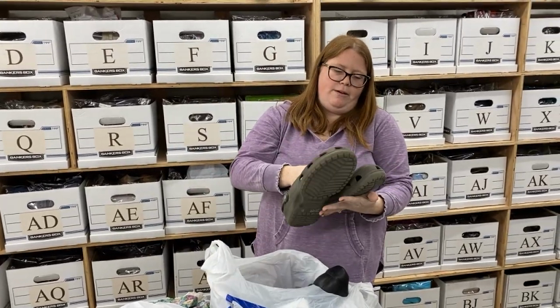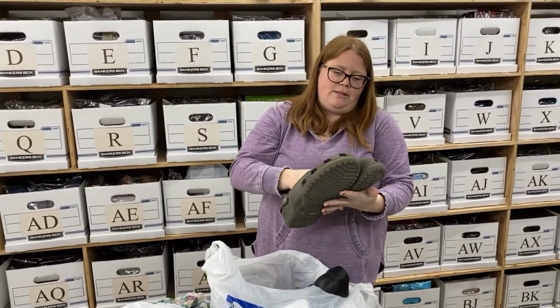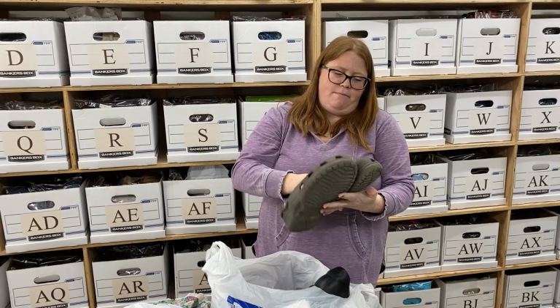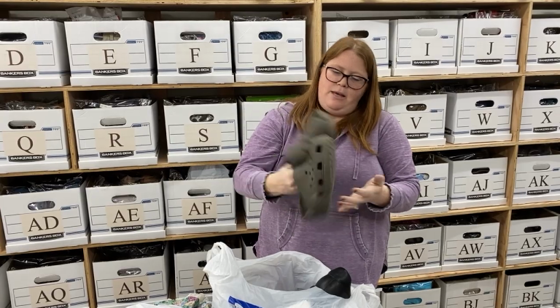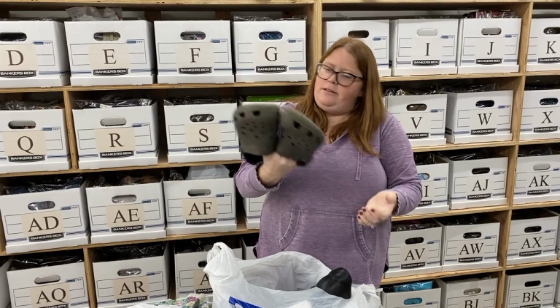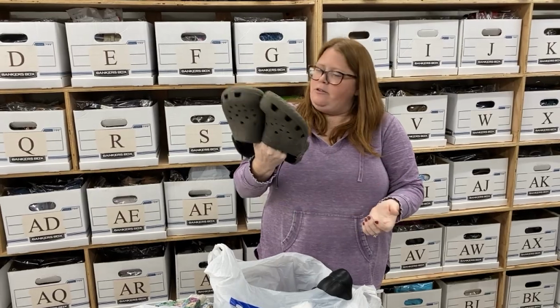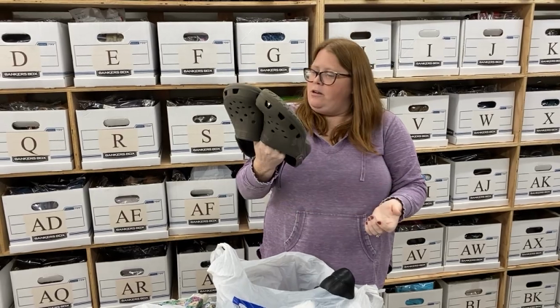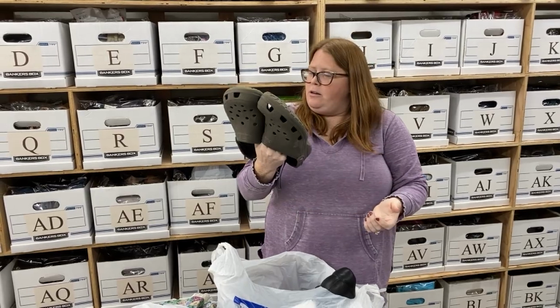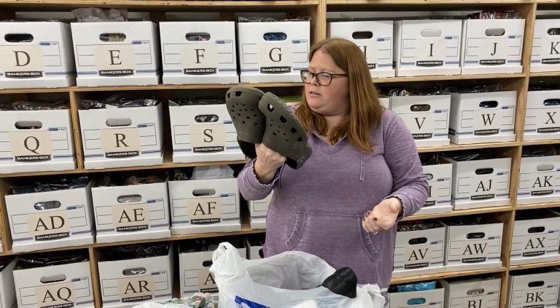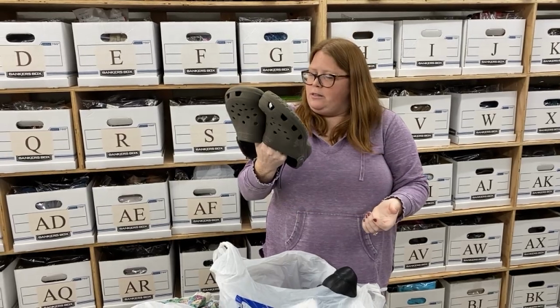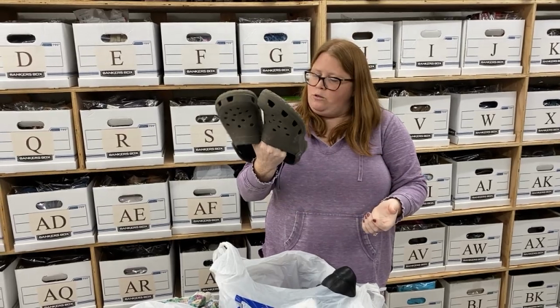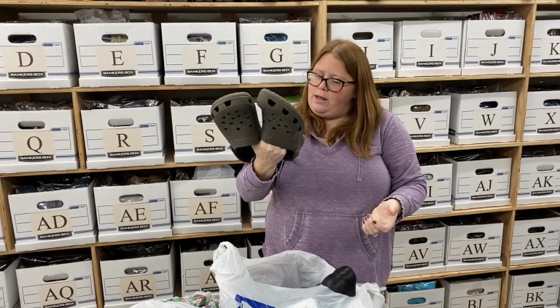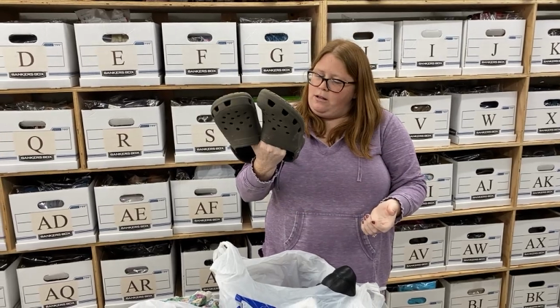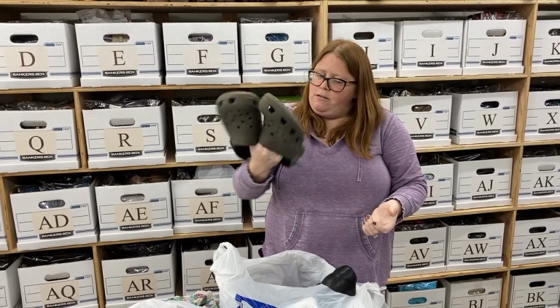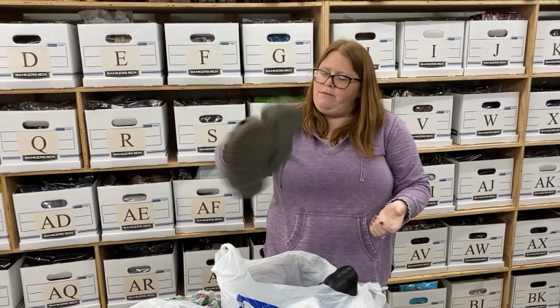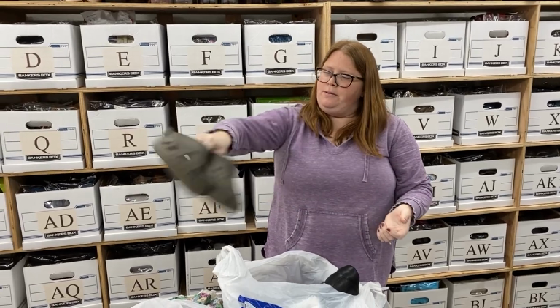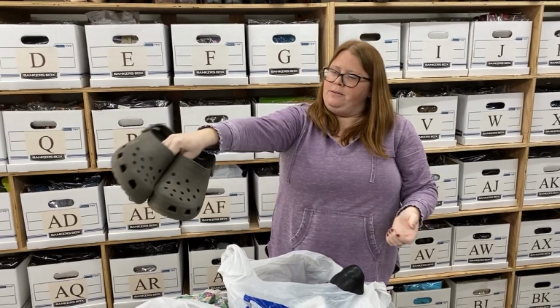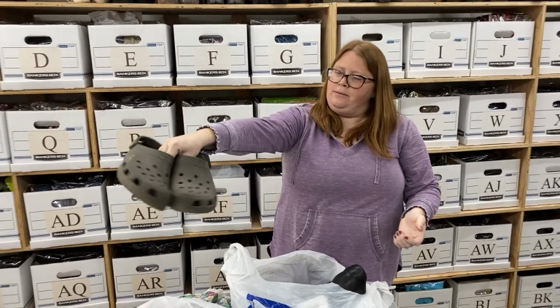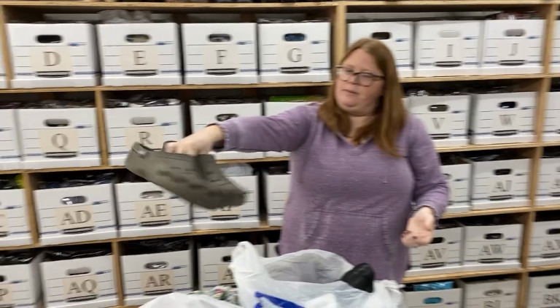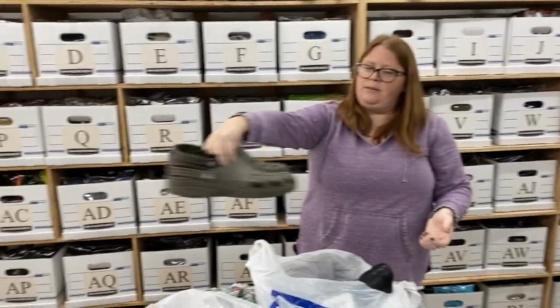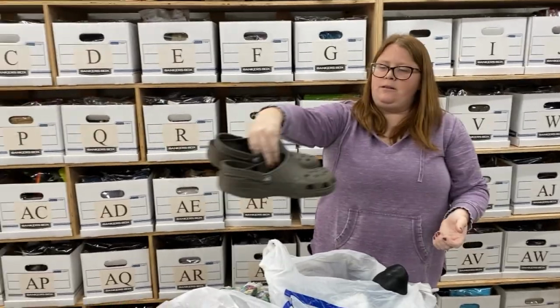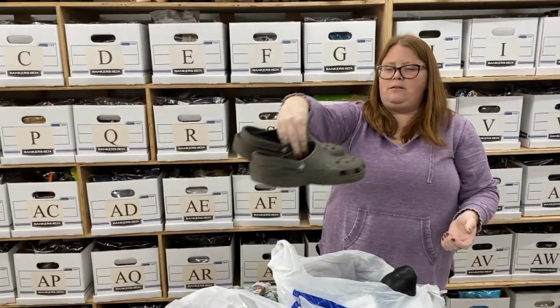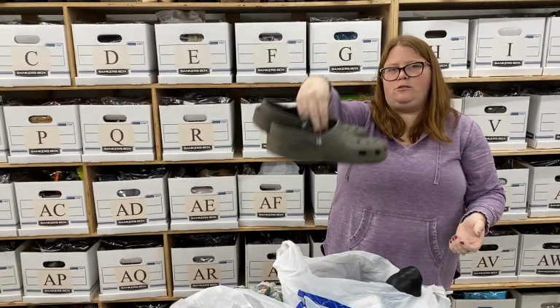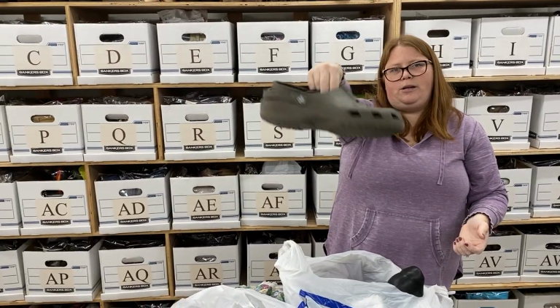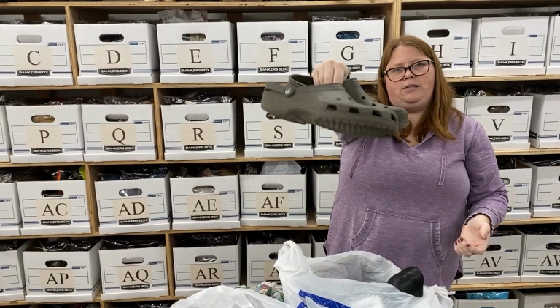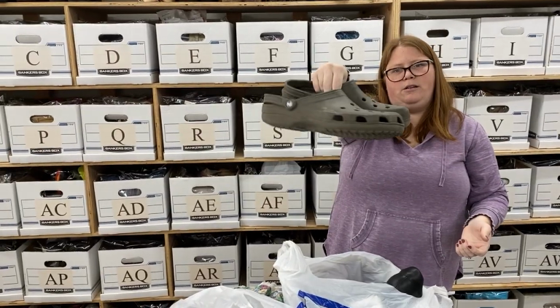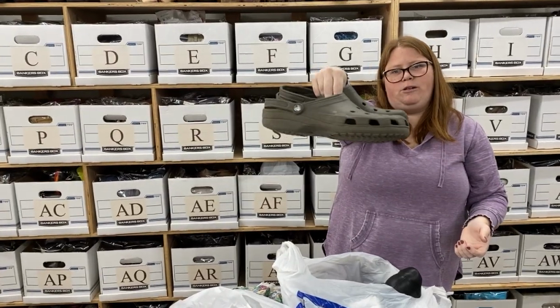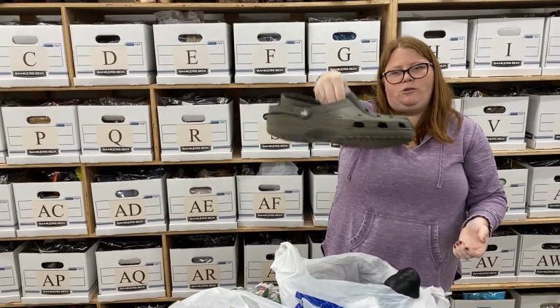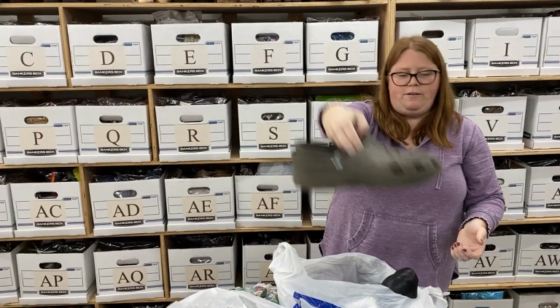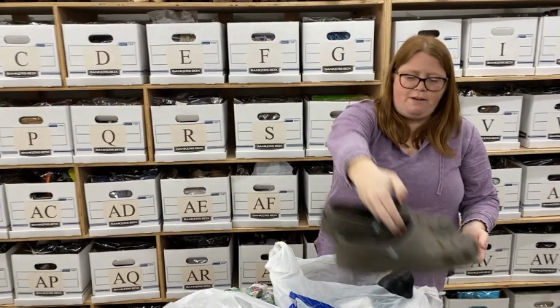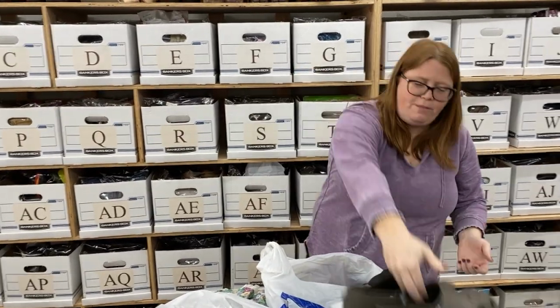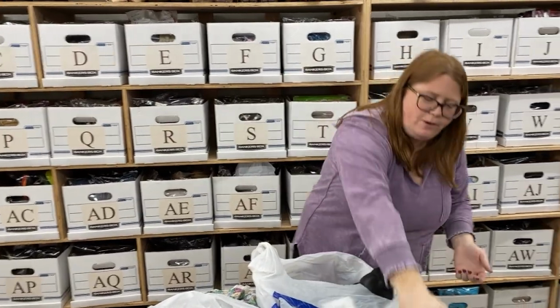We got some men's Crocs, size 12 — those will probably sell around $25 to $30.